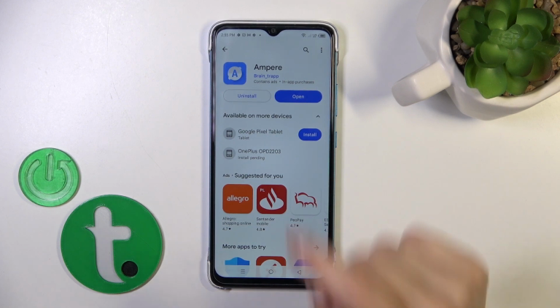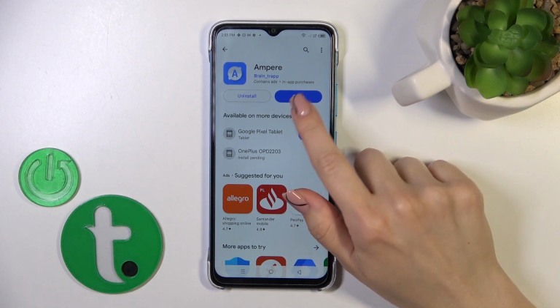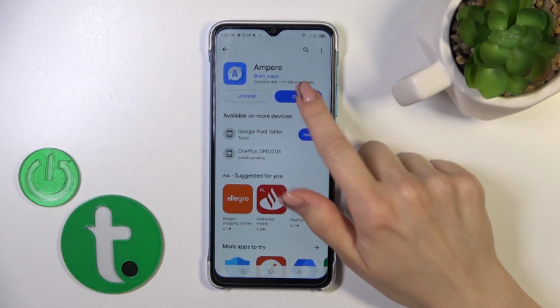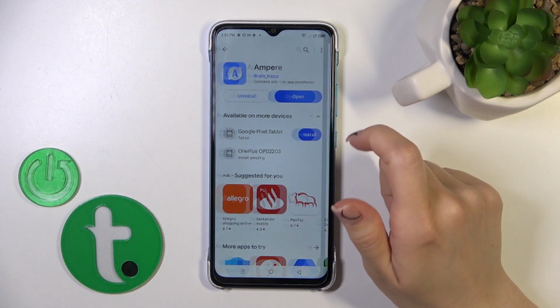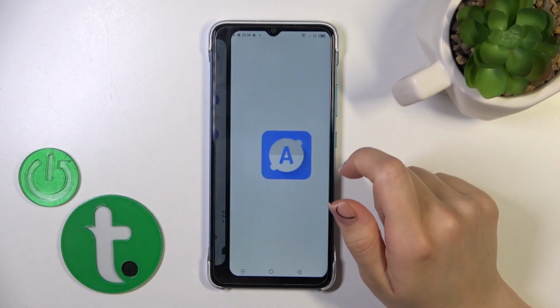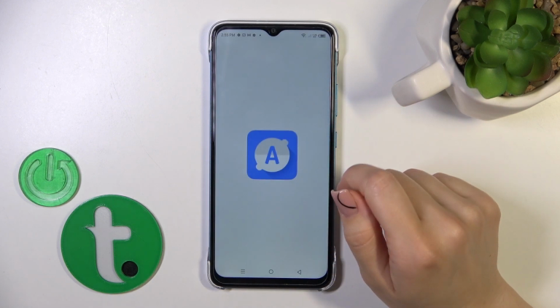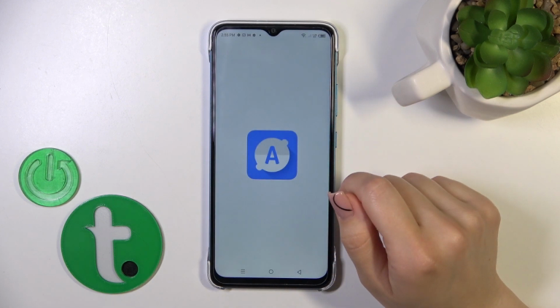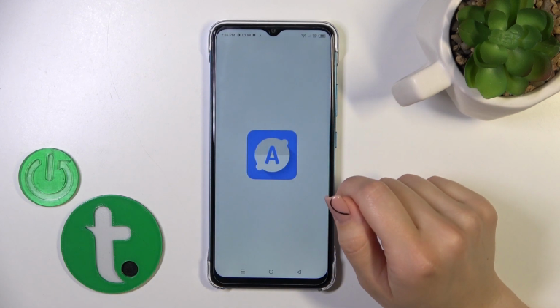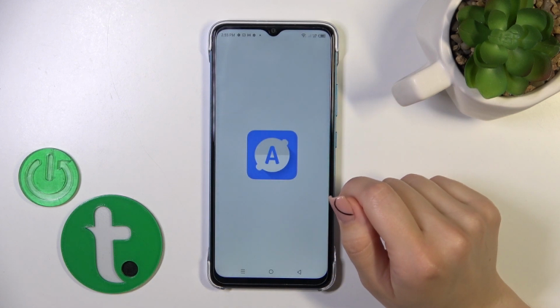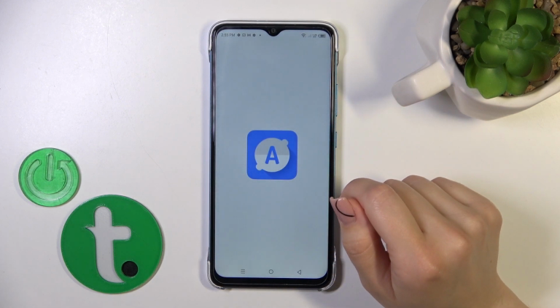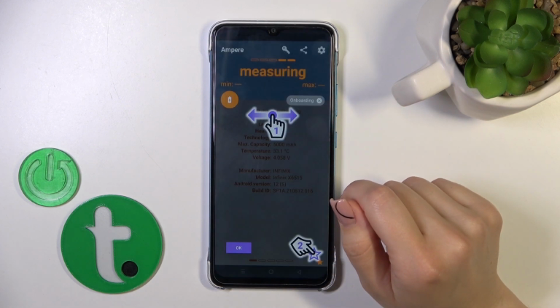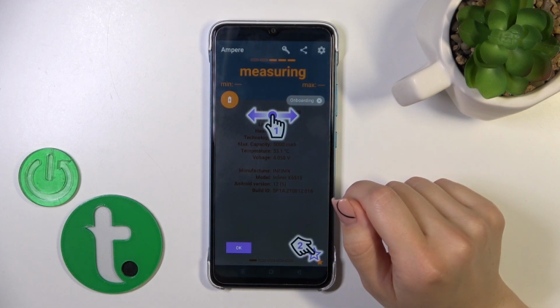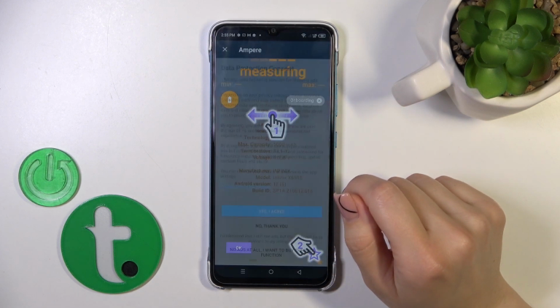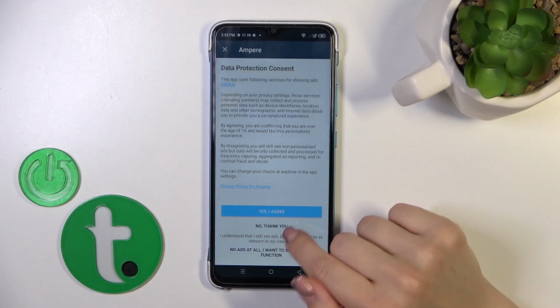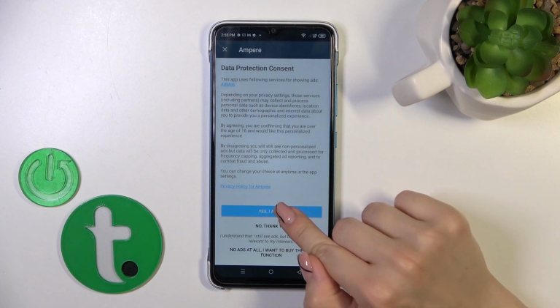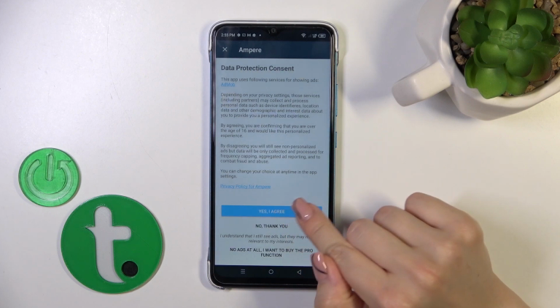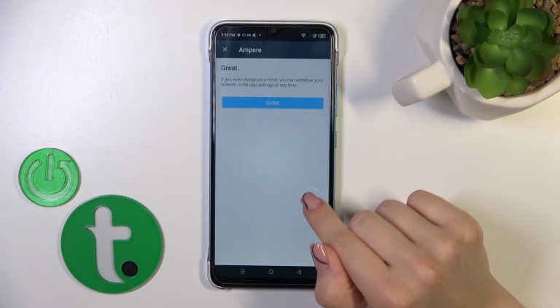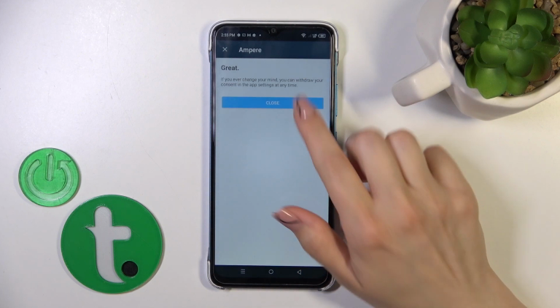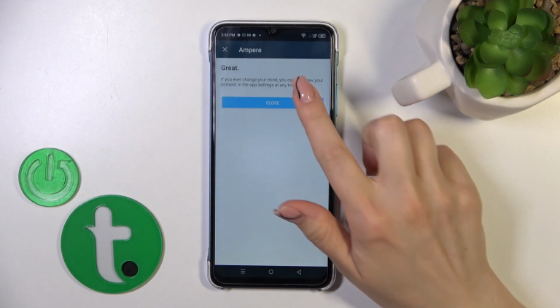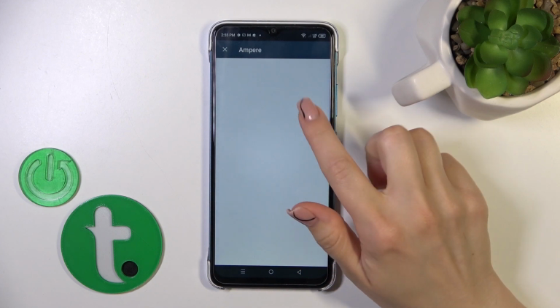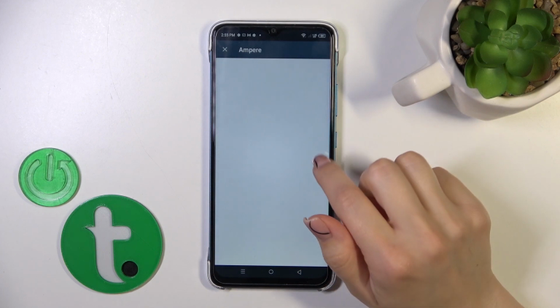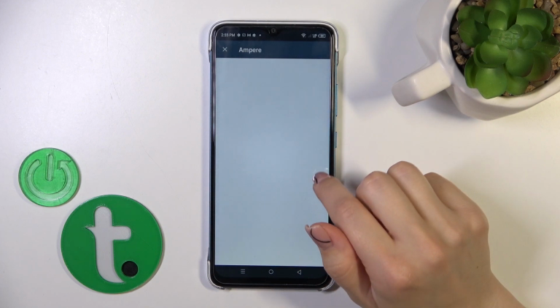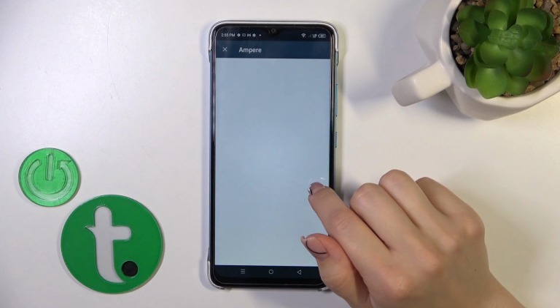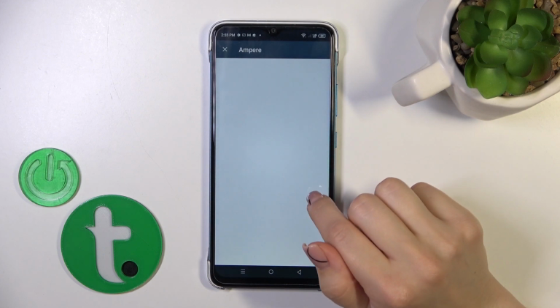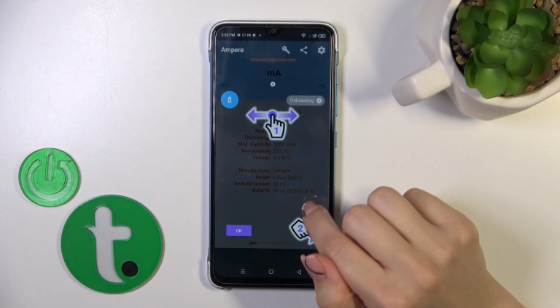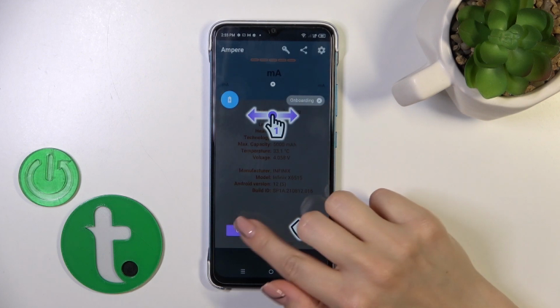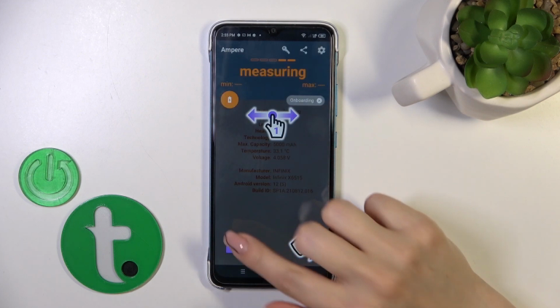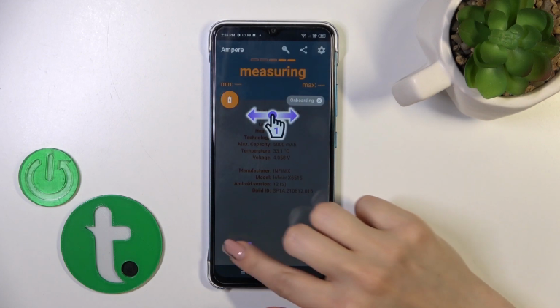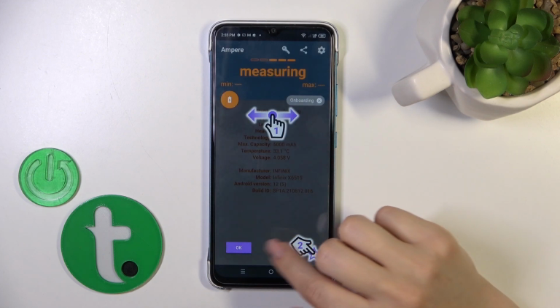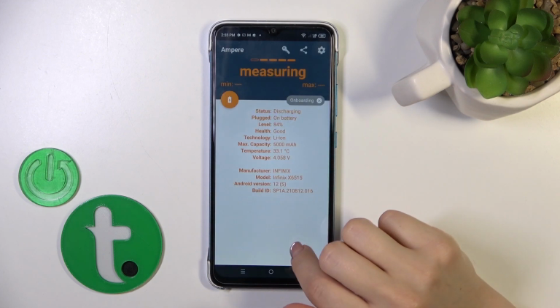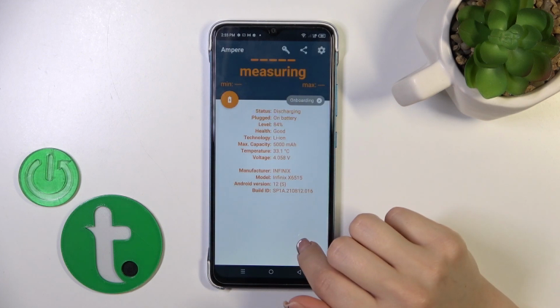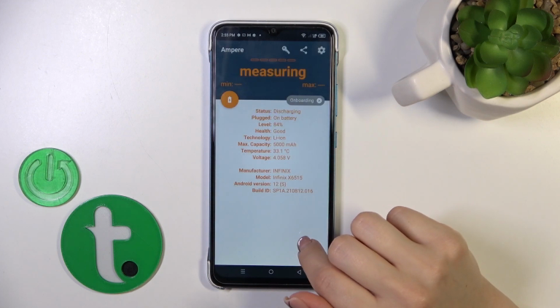Then just tap to open the app, click yes to agree, close the prompt, and tap OK.